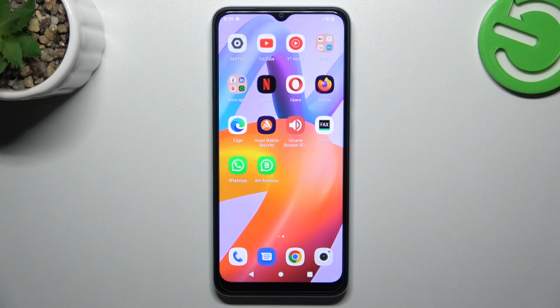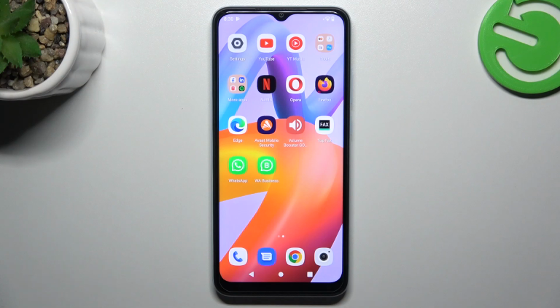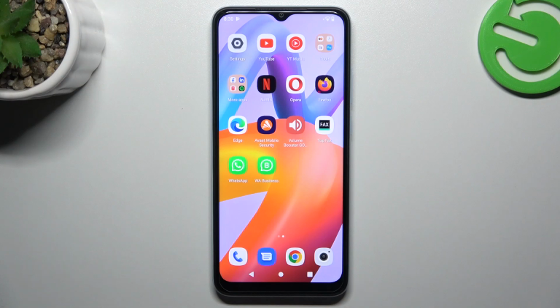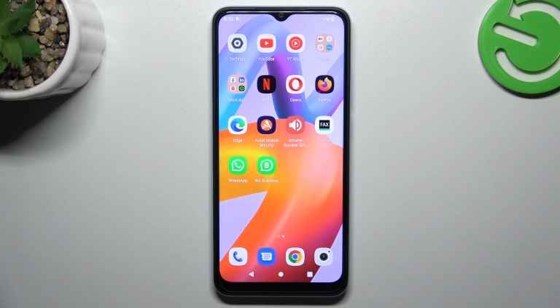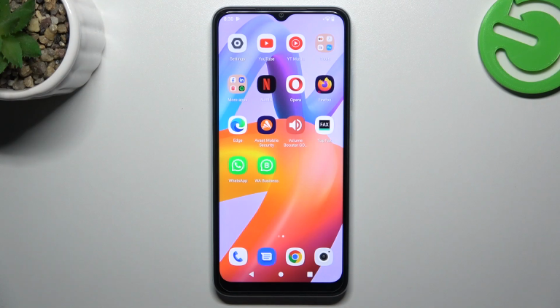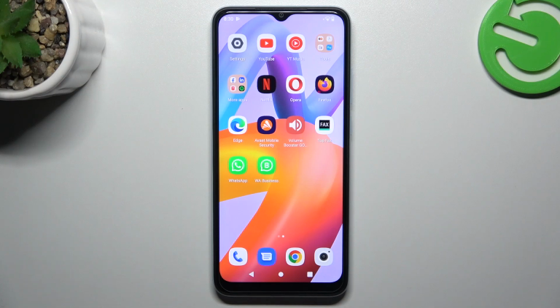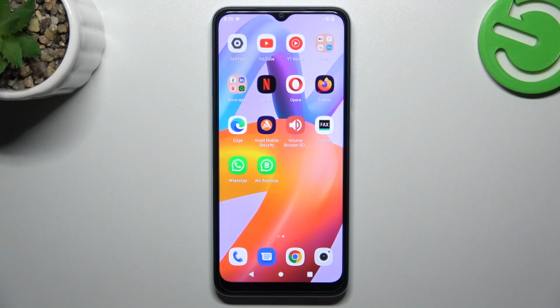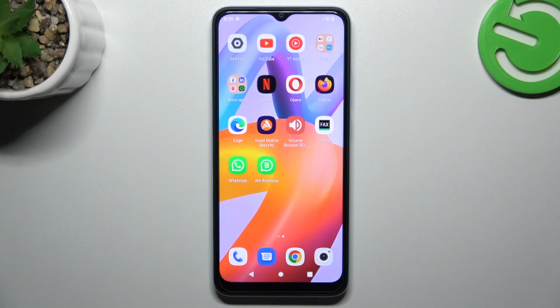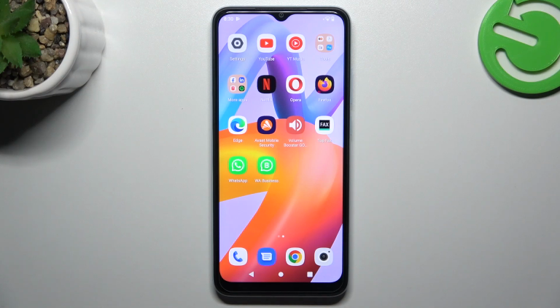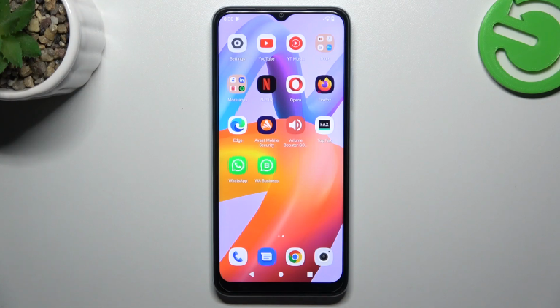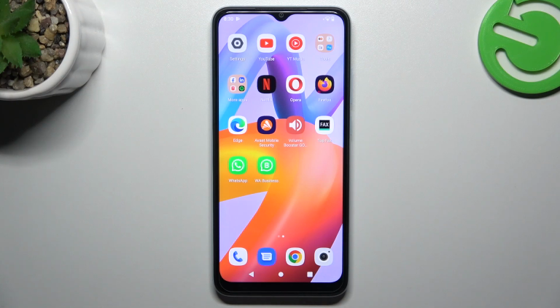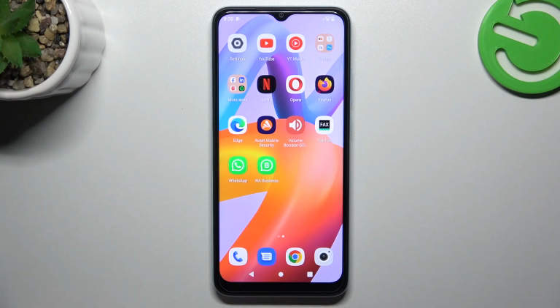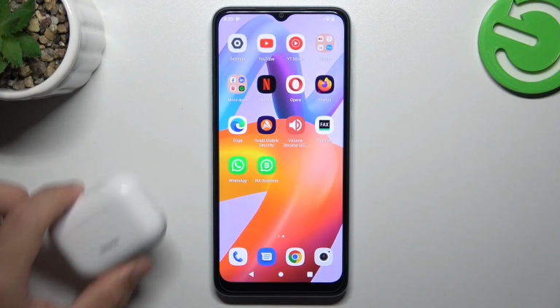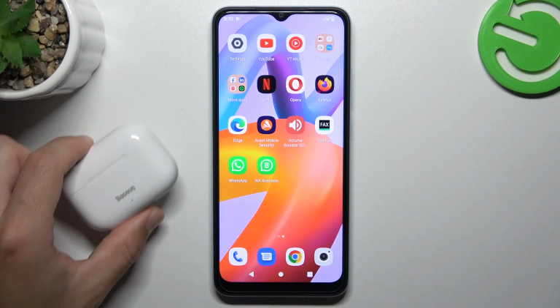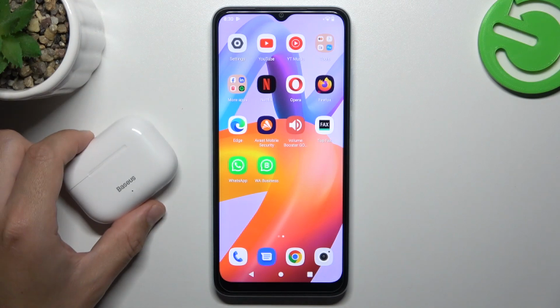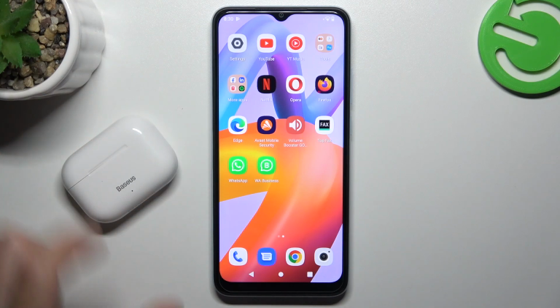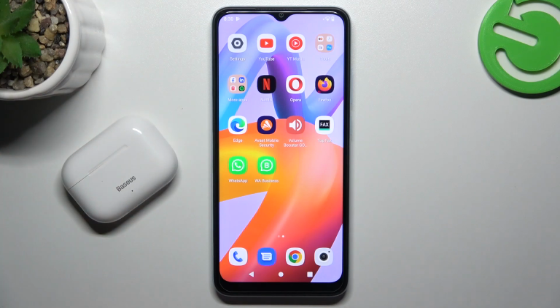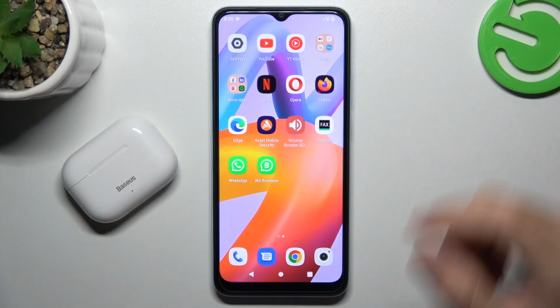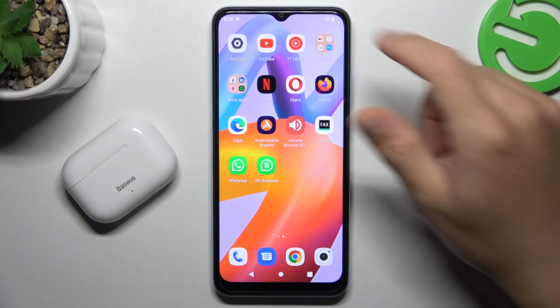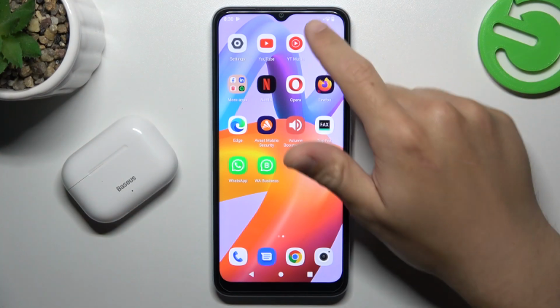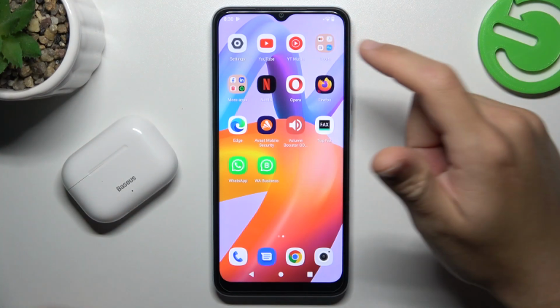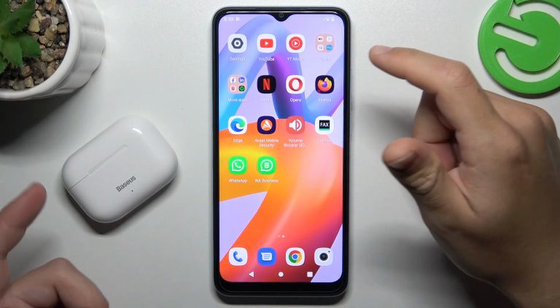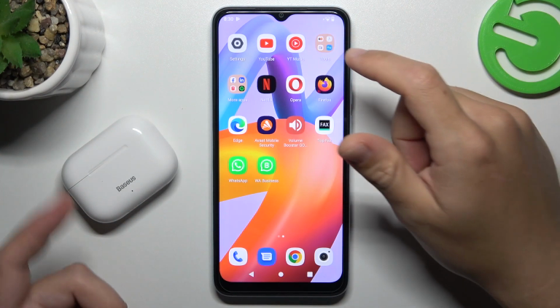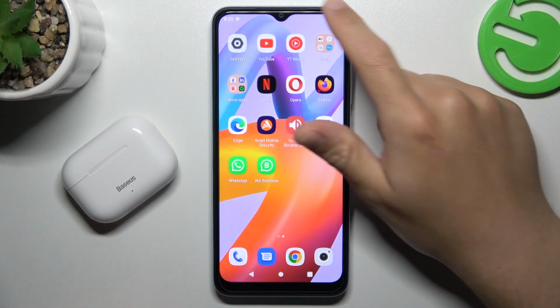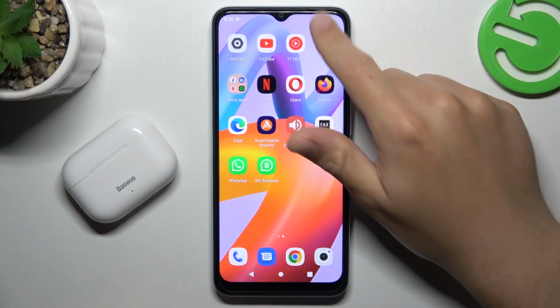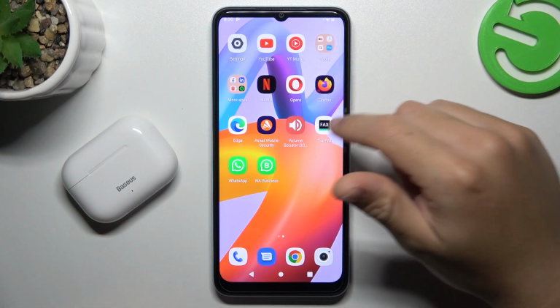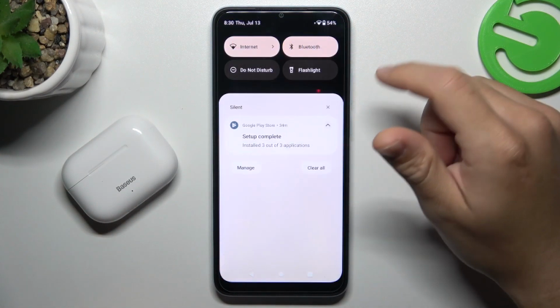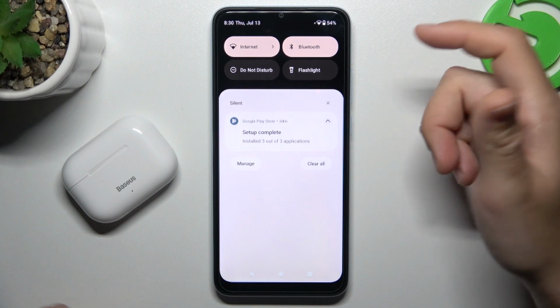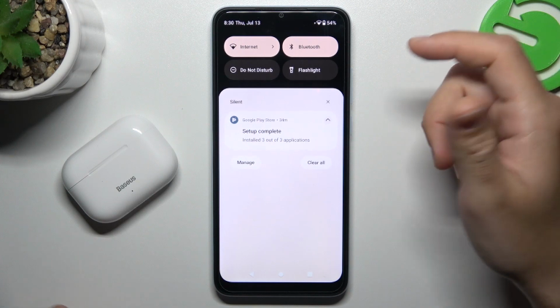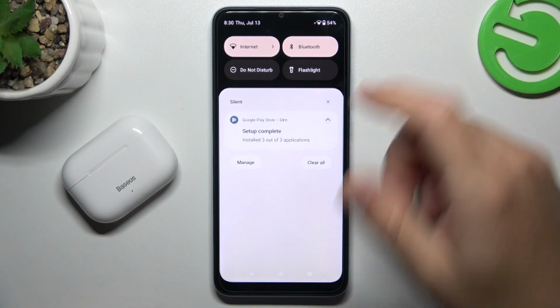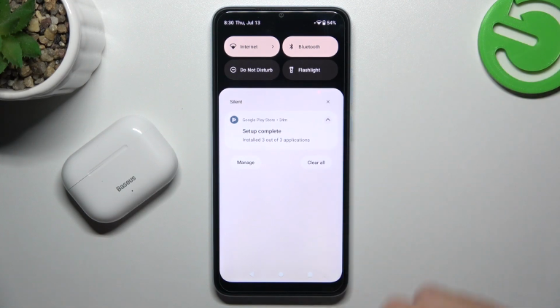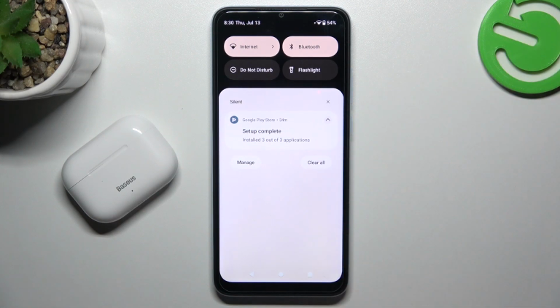Hi guys, and welcome to our channel. Today I'm going to show you a few tips to follow if you cannot find your Bluetooth accessory on the Xiaomi Redmi A2.